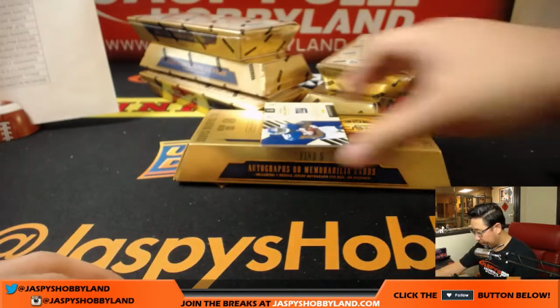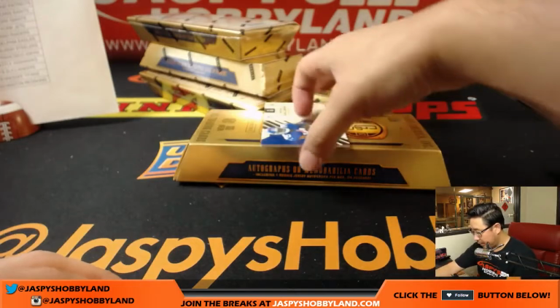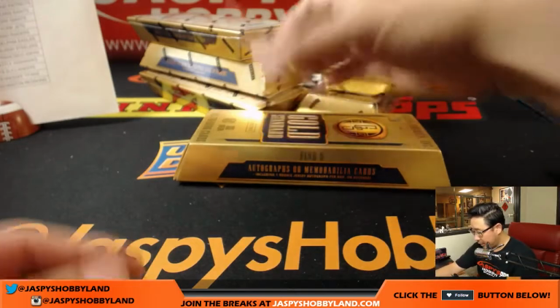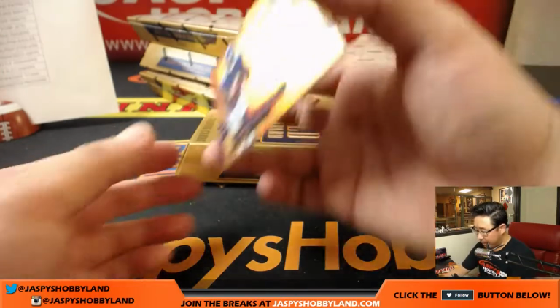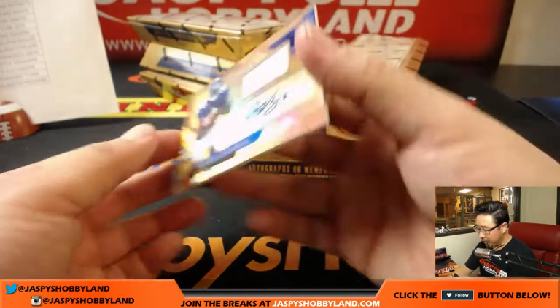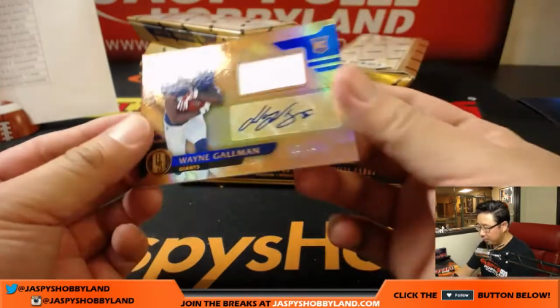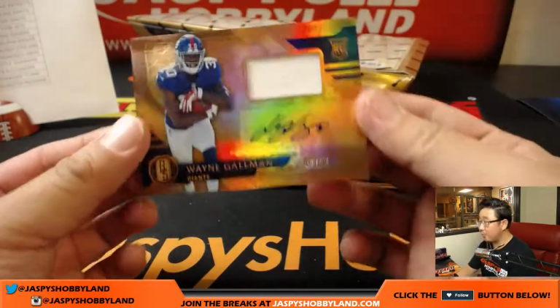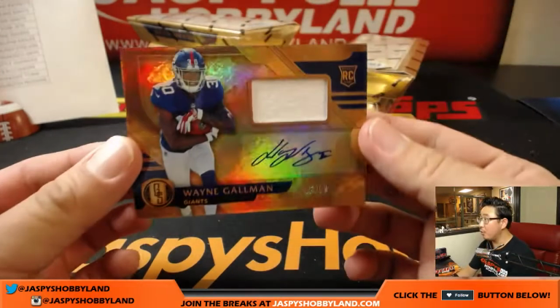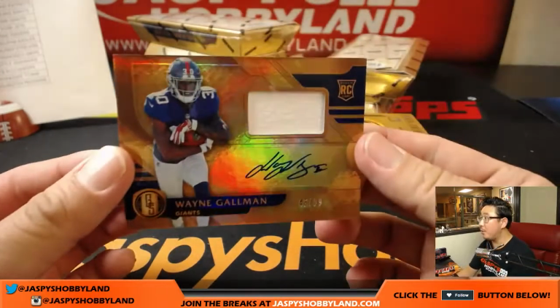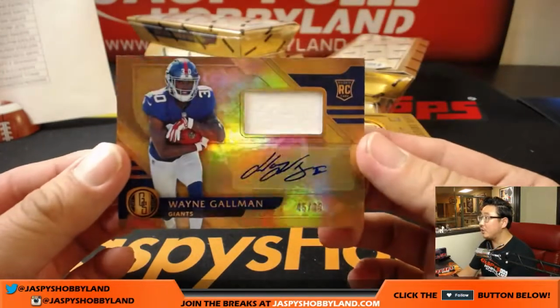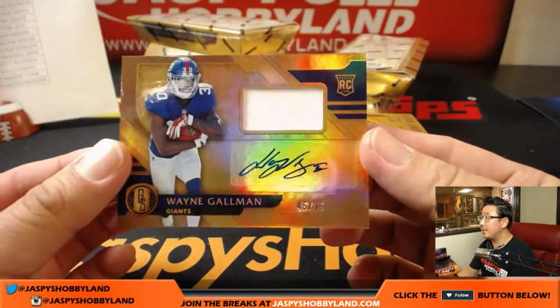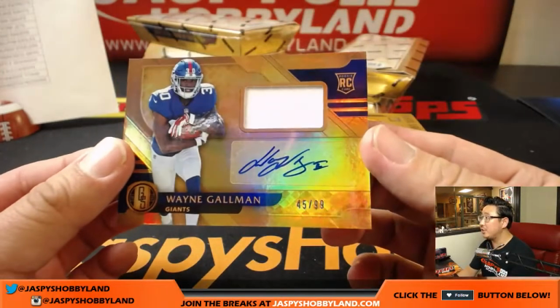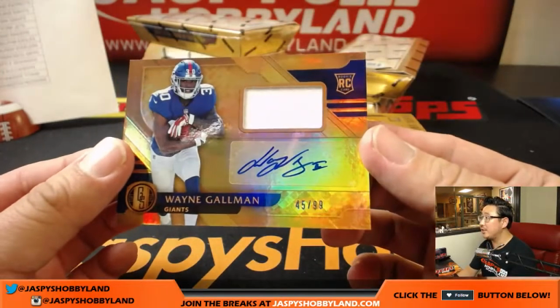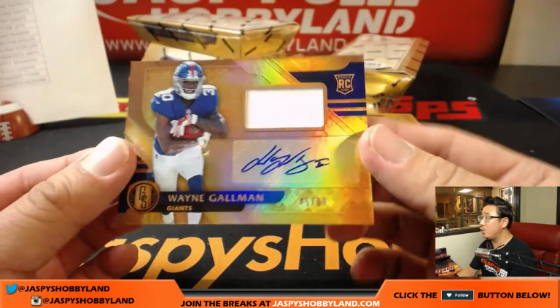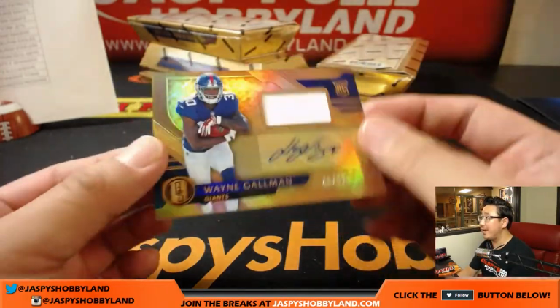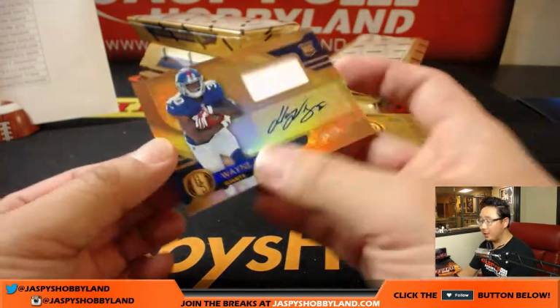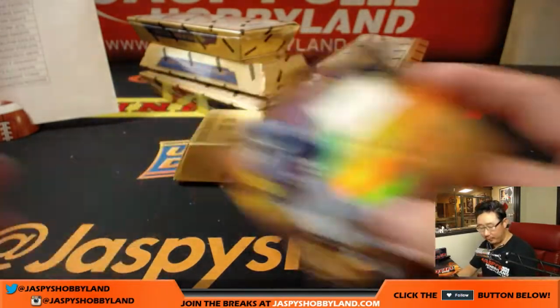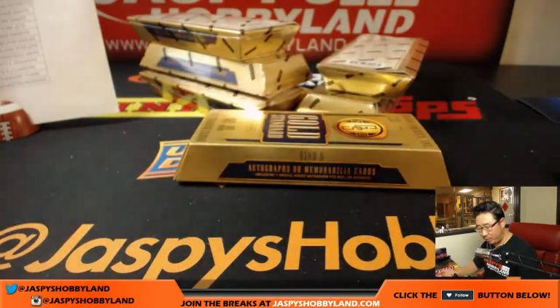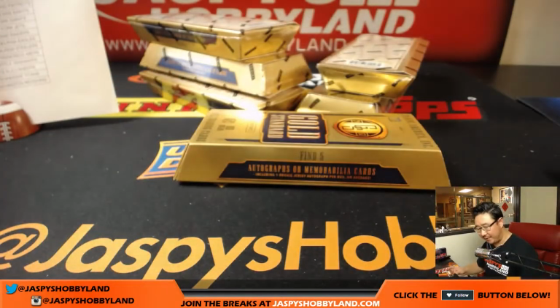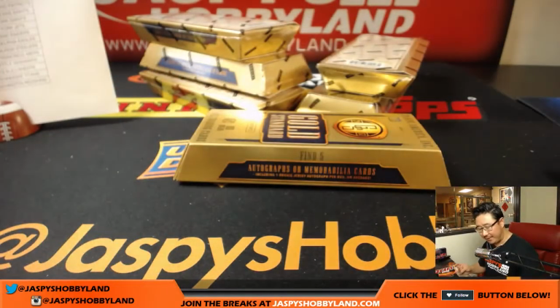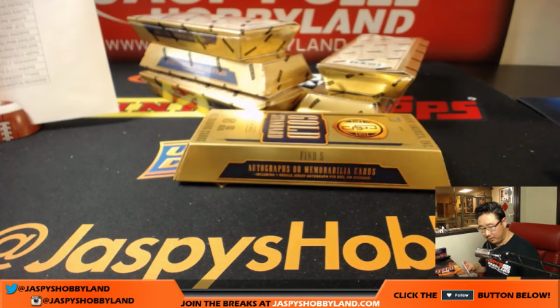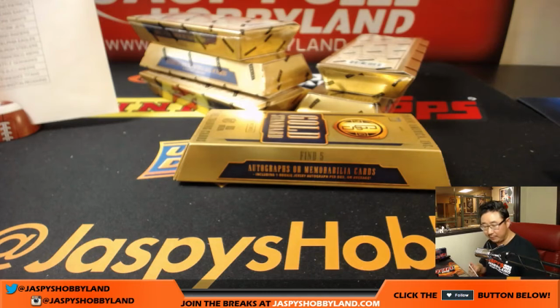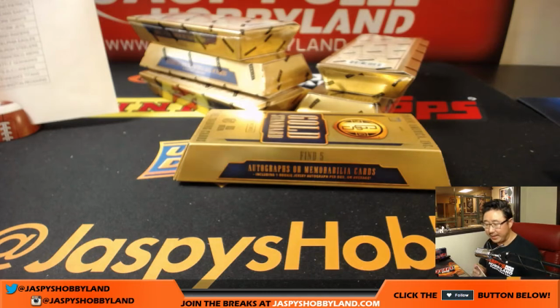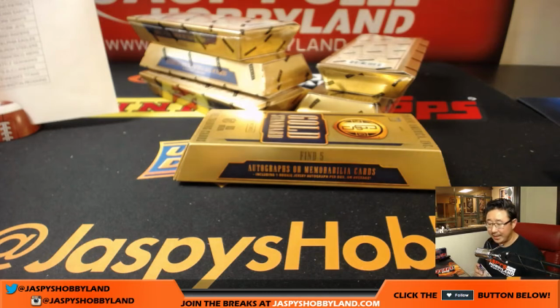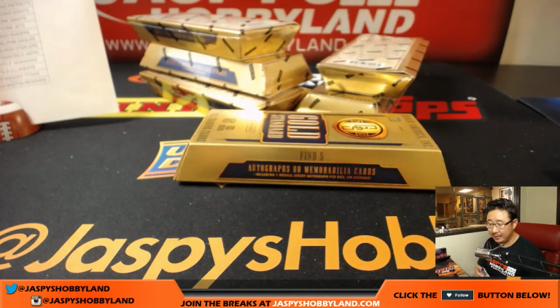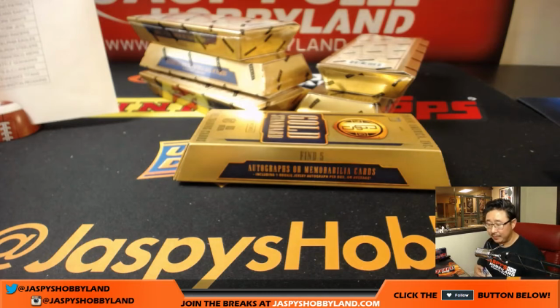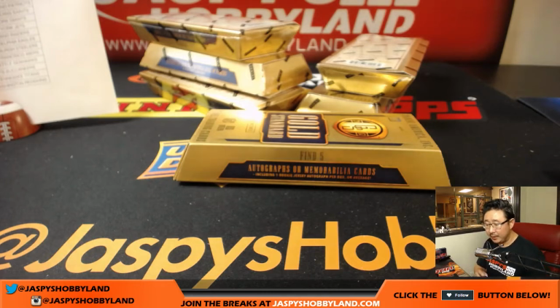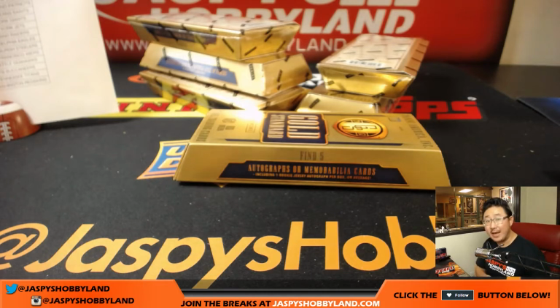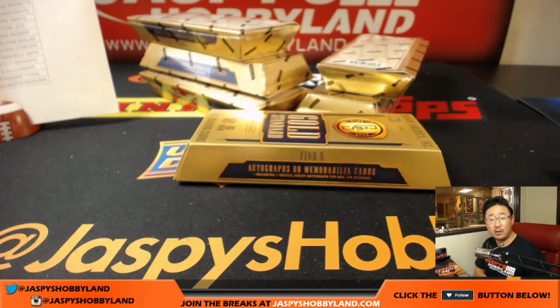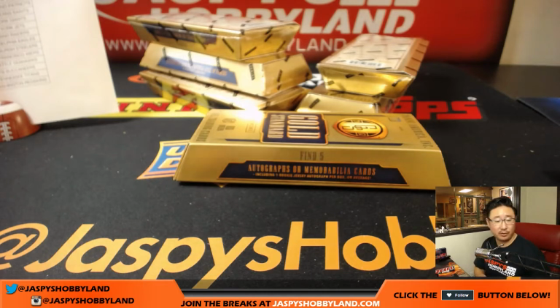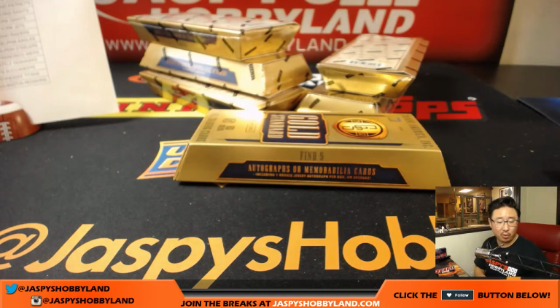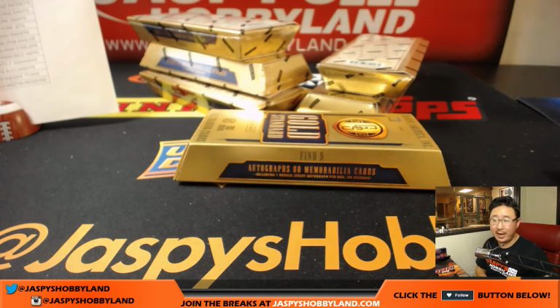And we got for the New York Football Giants, Jersey Auto, Wayne Gallman, 45 out of 99 — that is also for Karen.